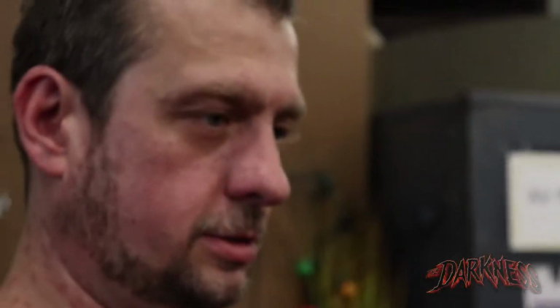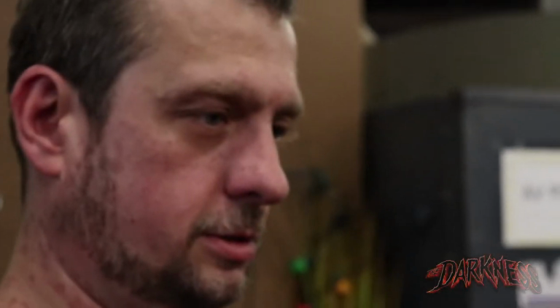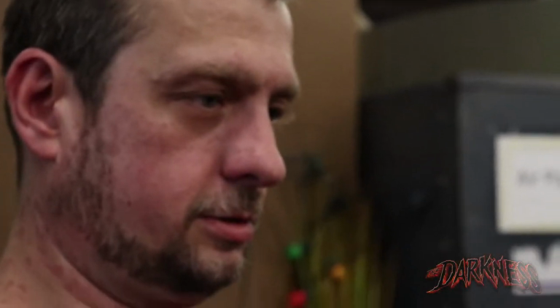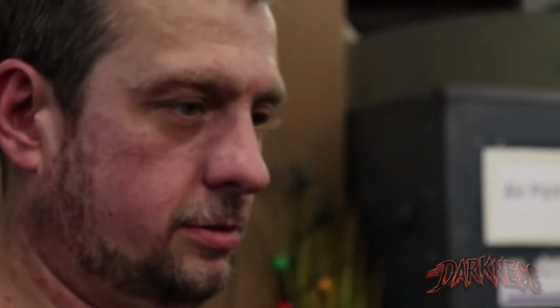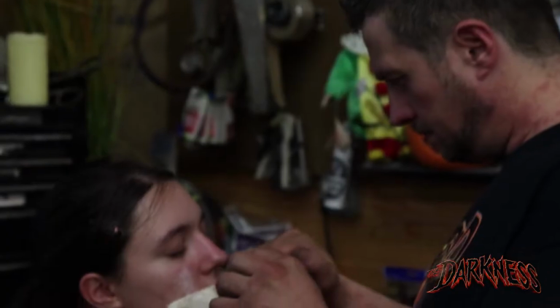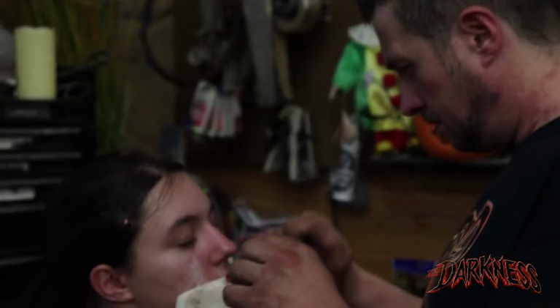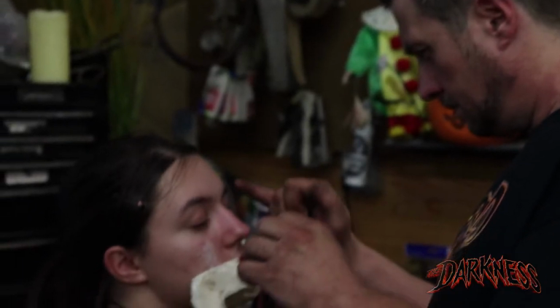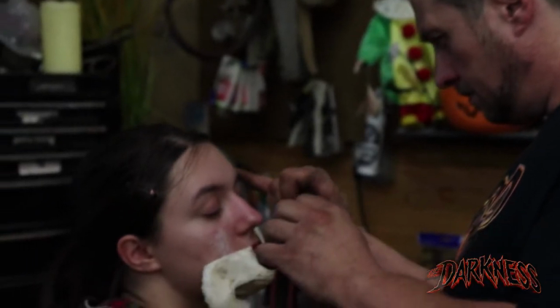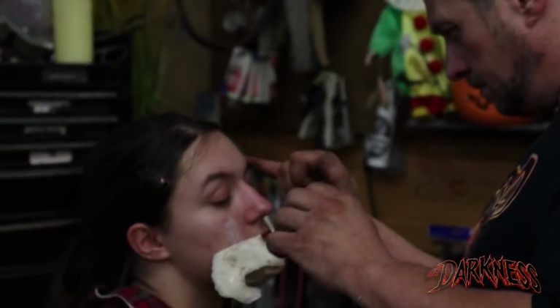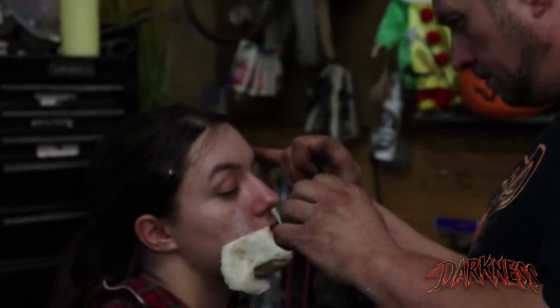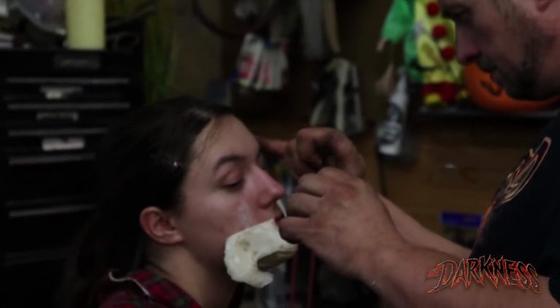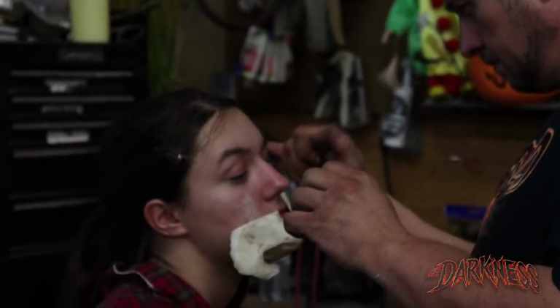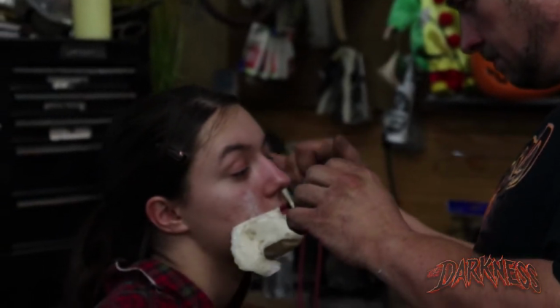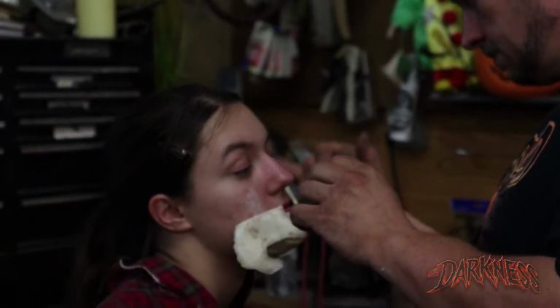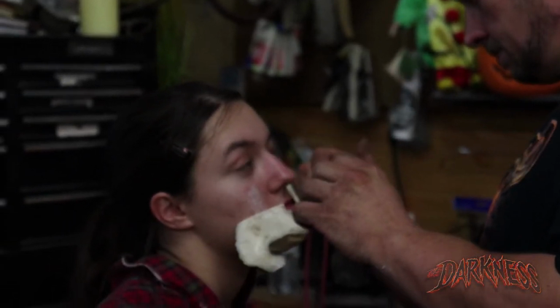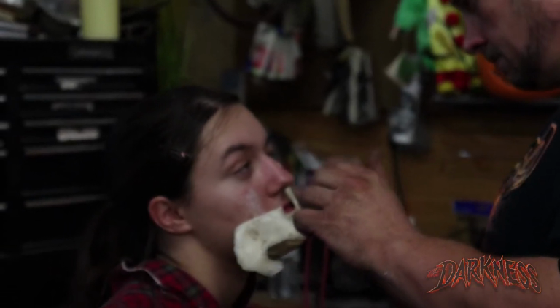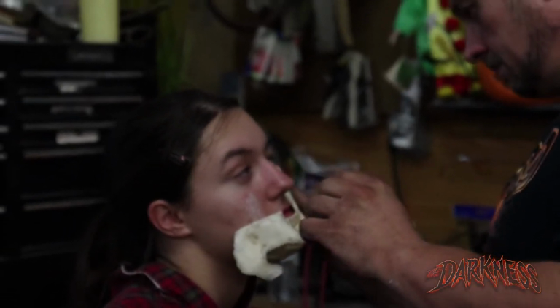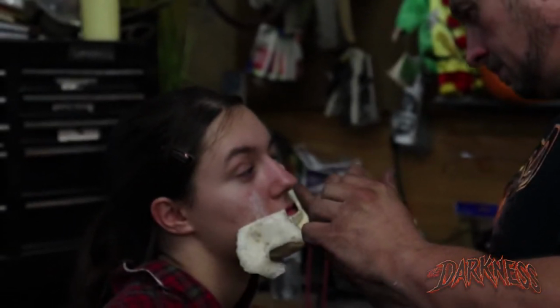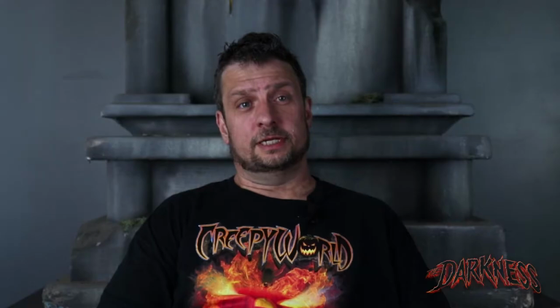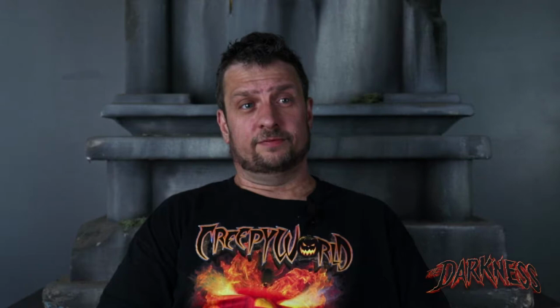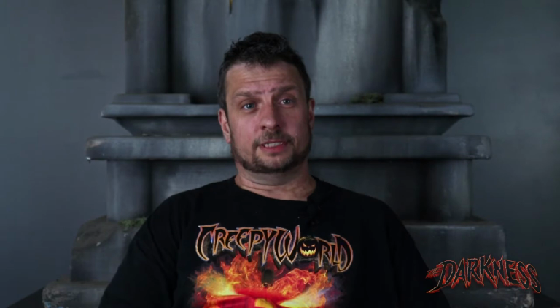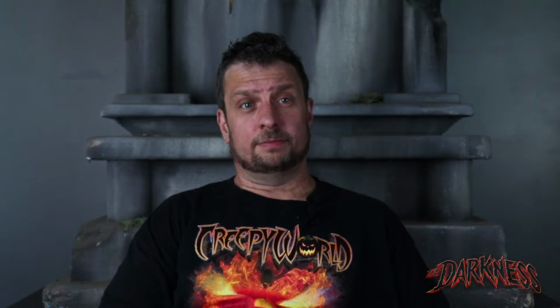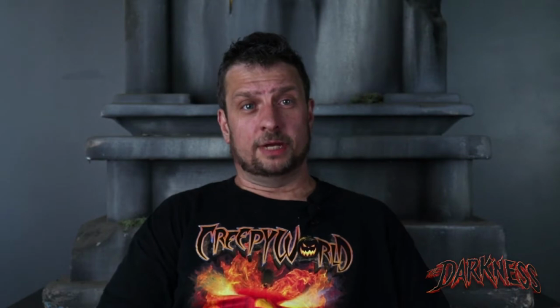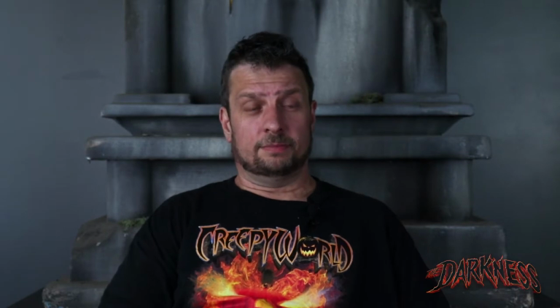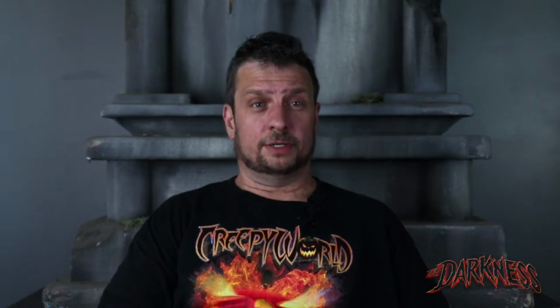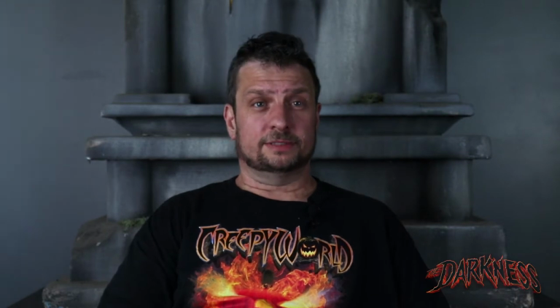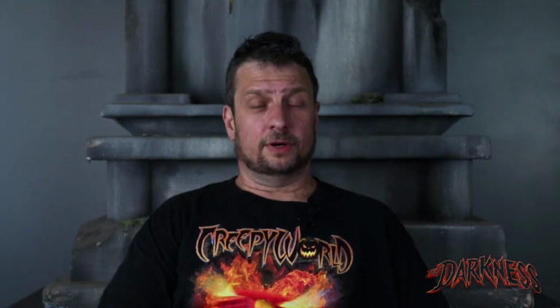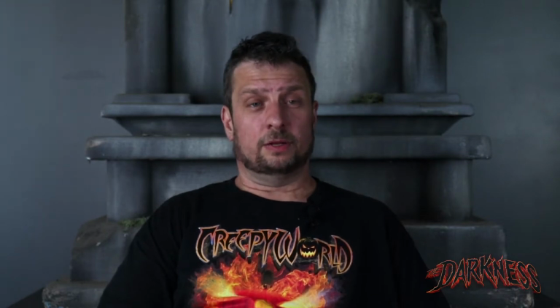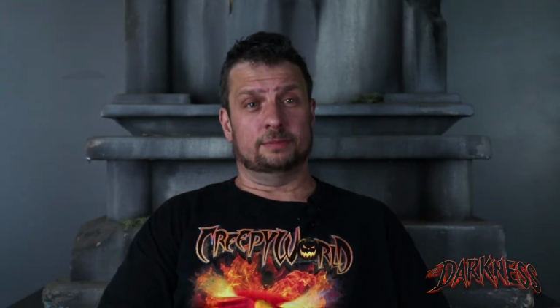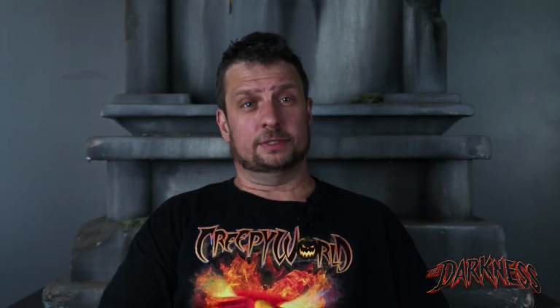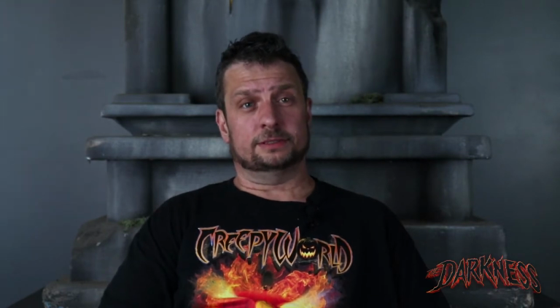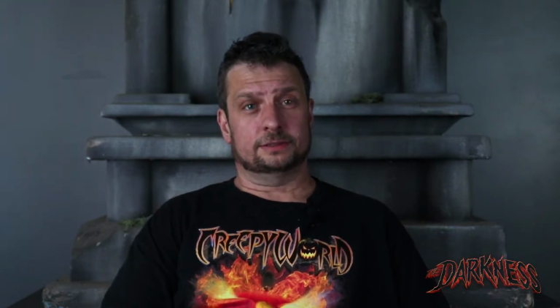Hi, I'm John Ives. I'm one of the main CFX makeup artists for Halloween Productions.